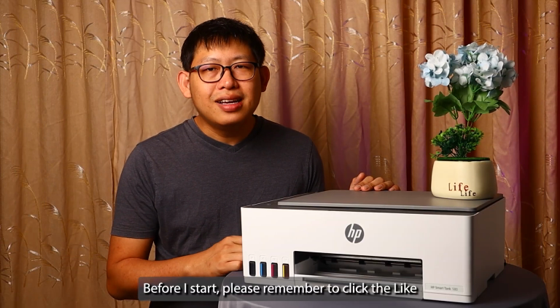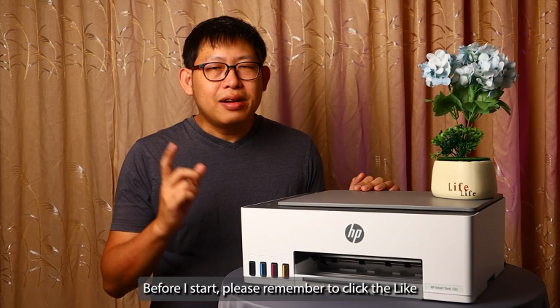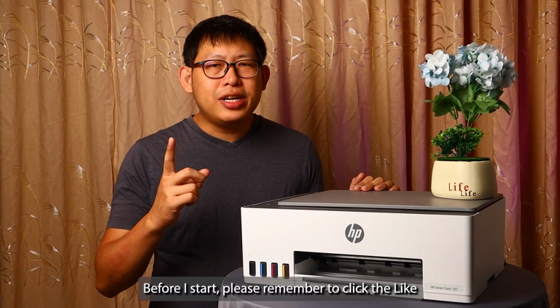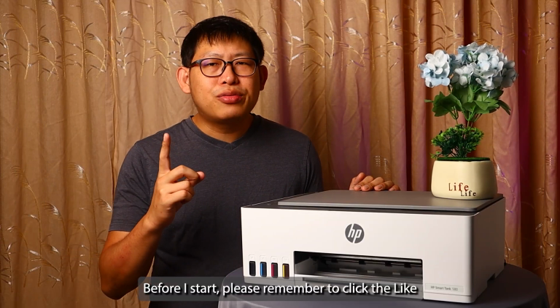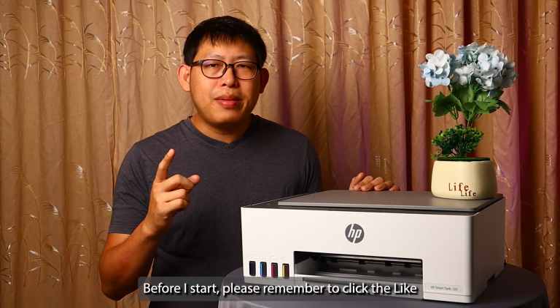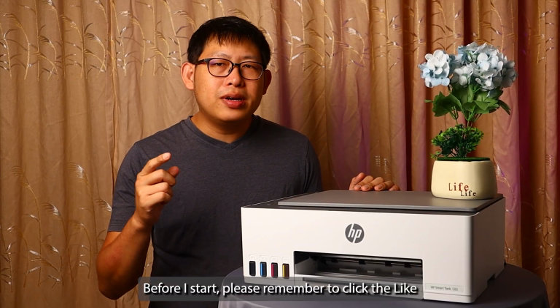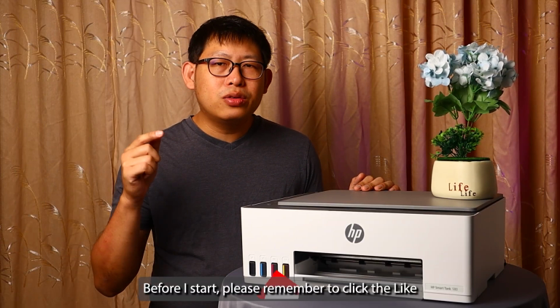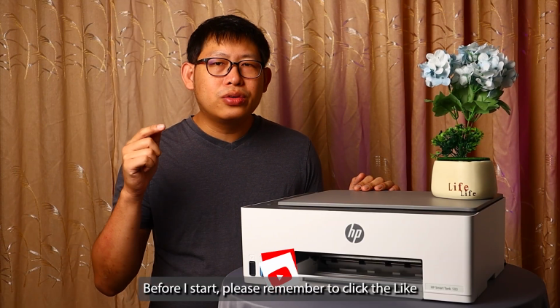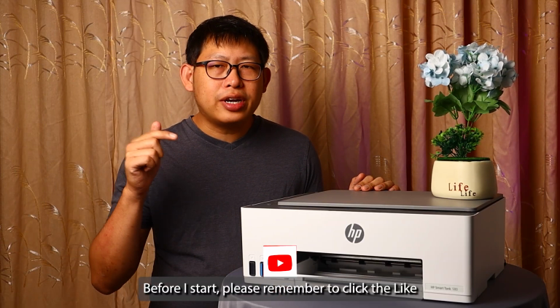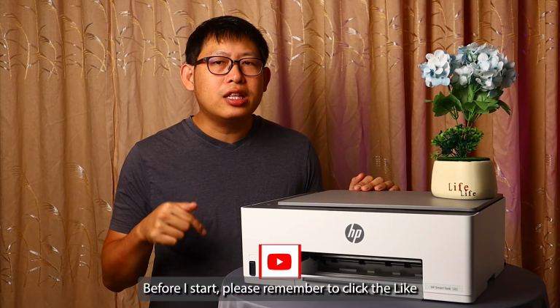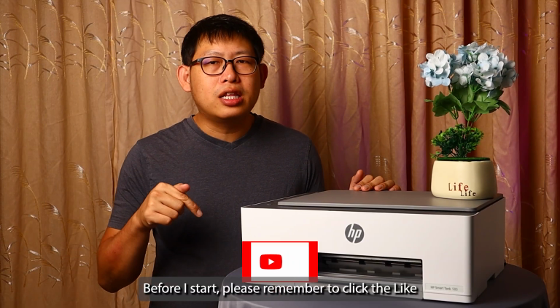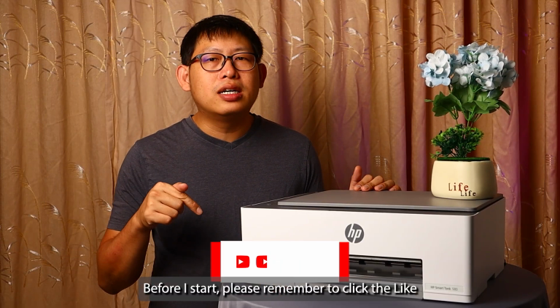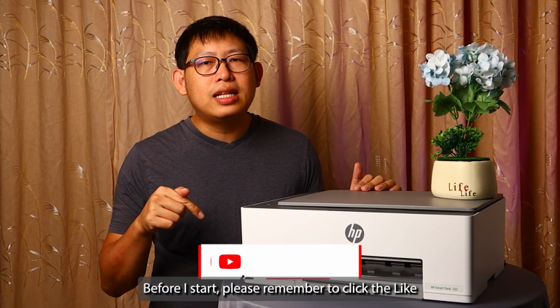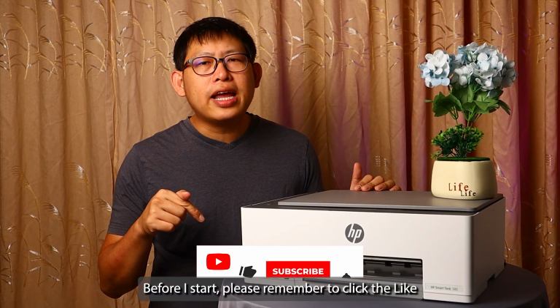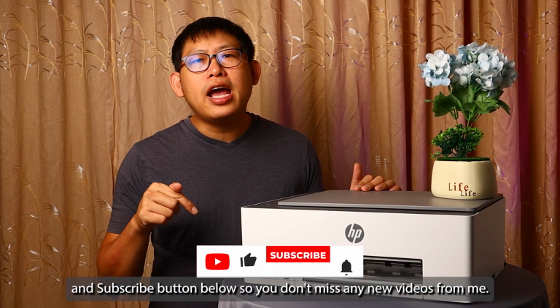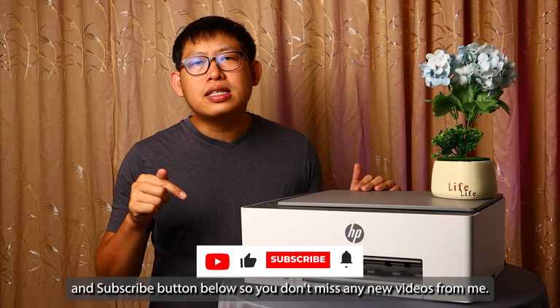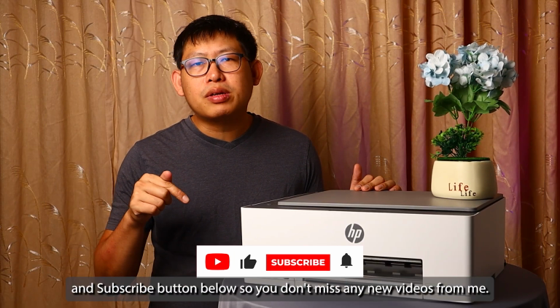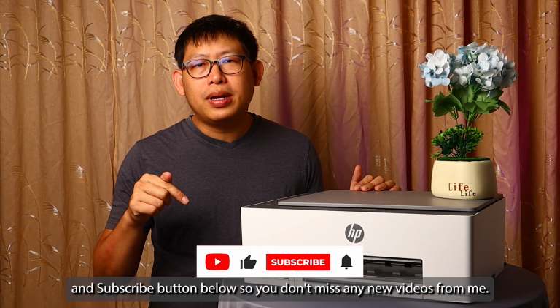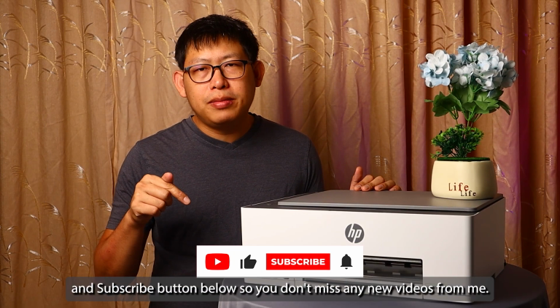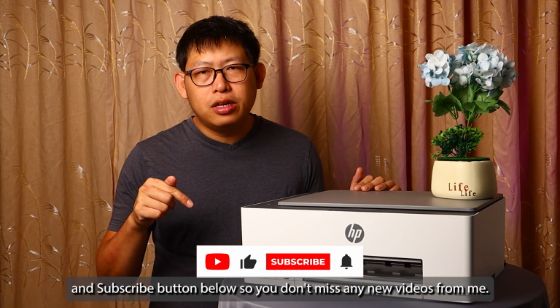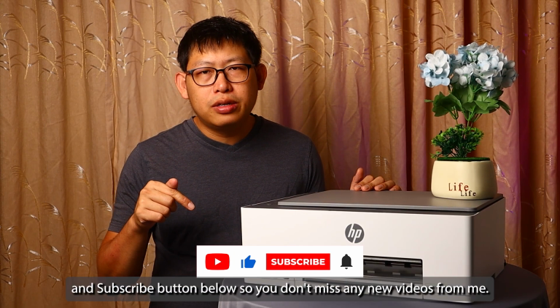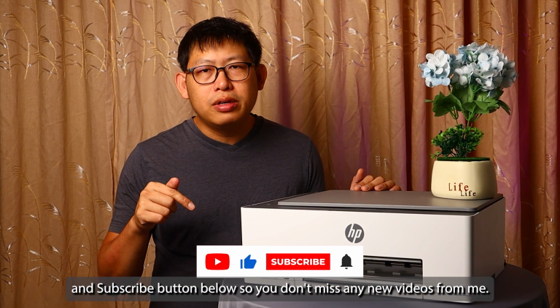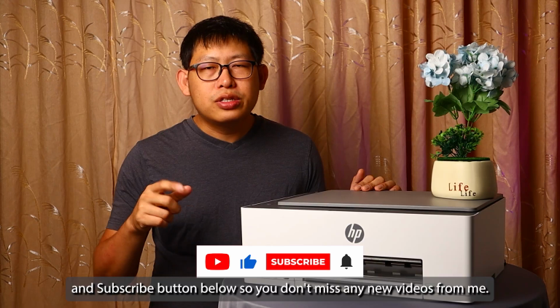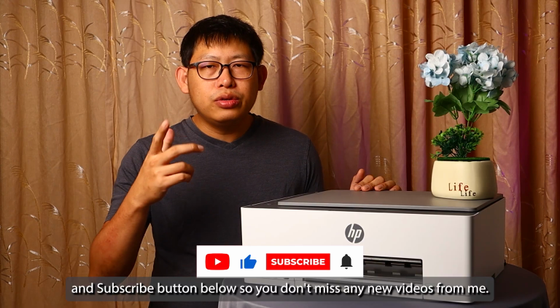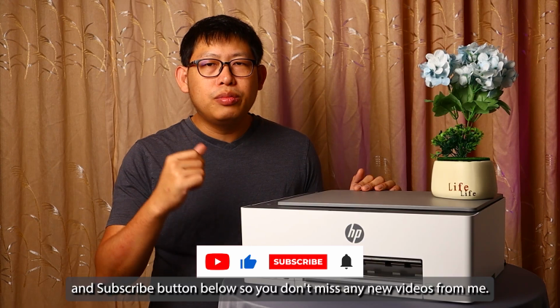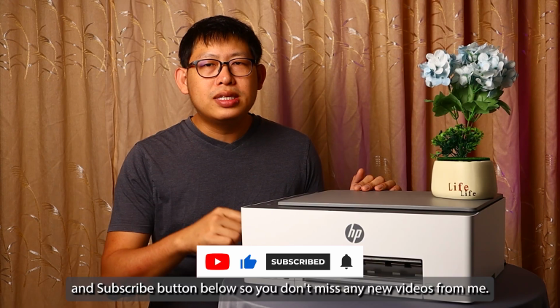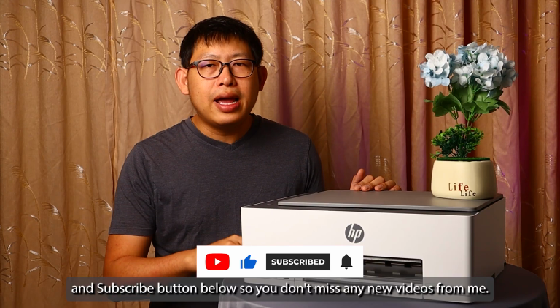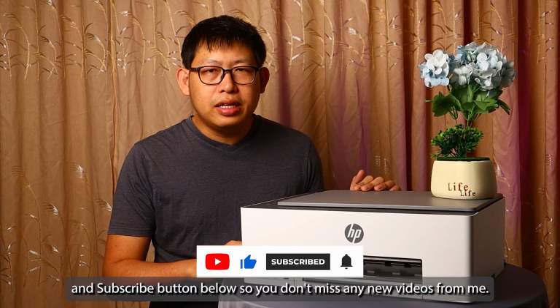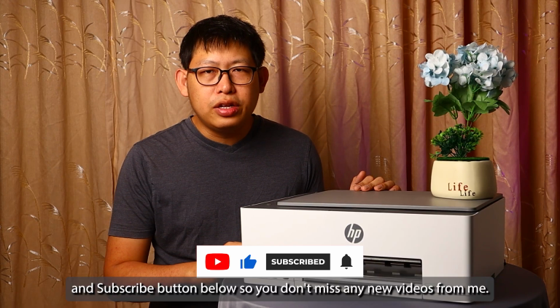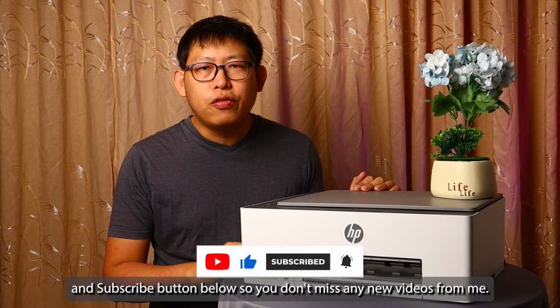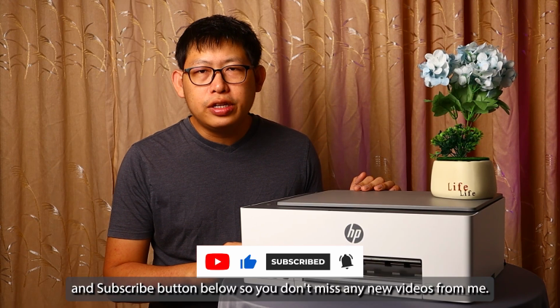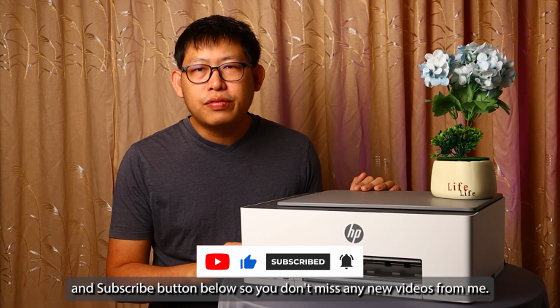Before I start, please remember to click the like and subscribe button below so you don't miss out on any new videos from me.